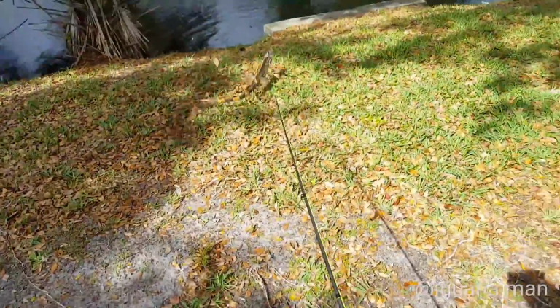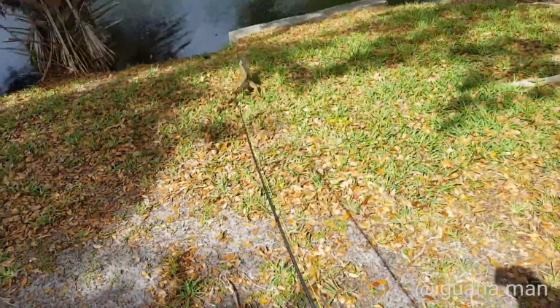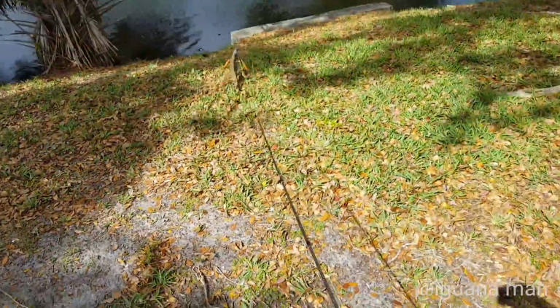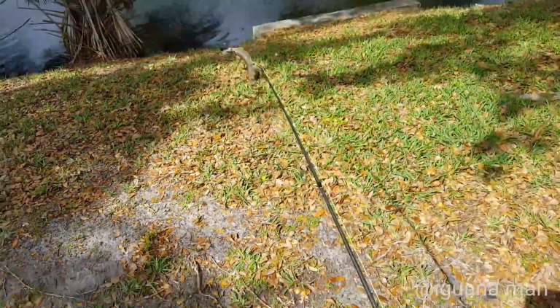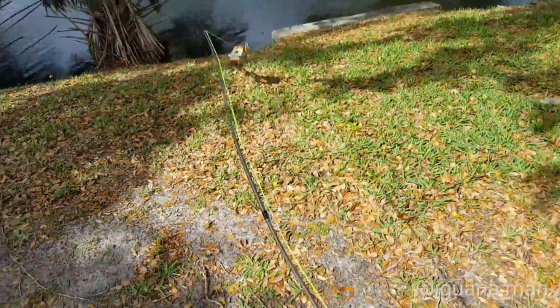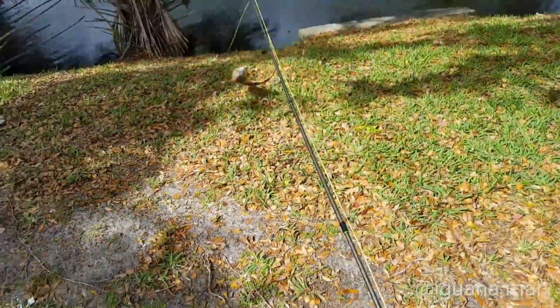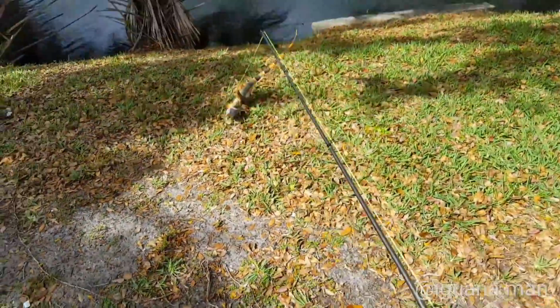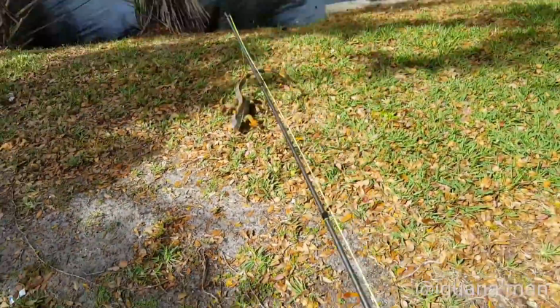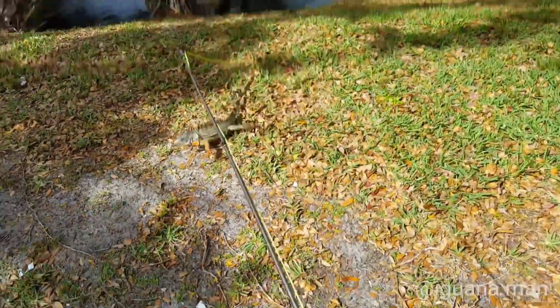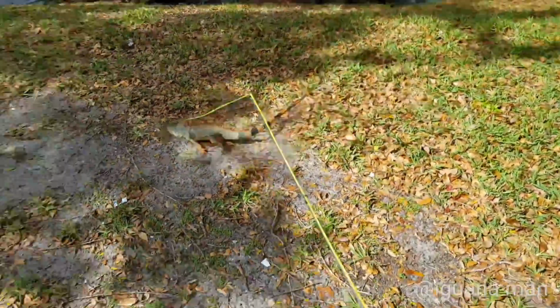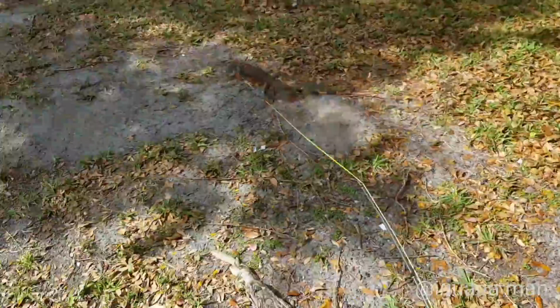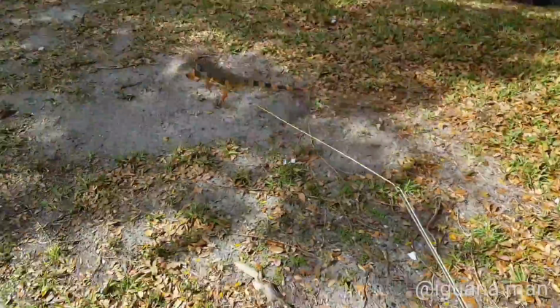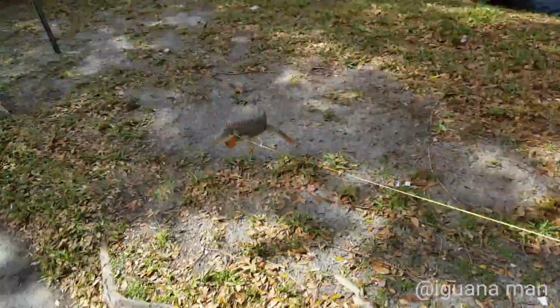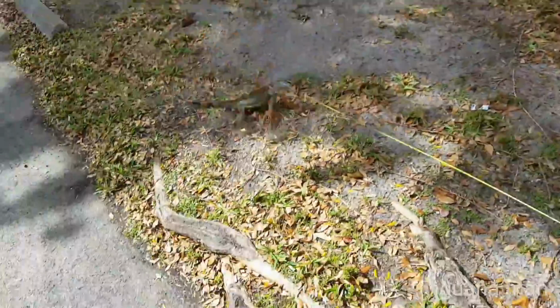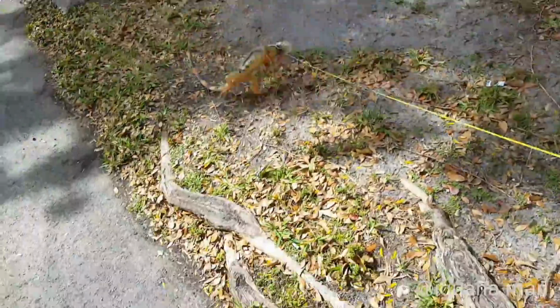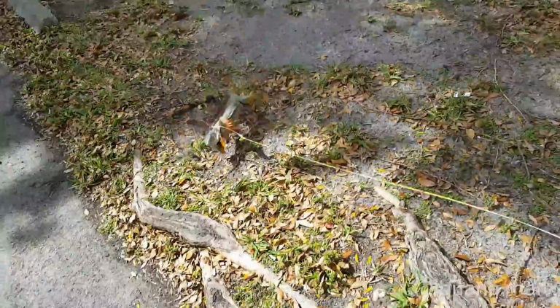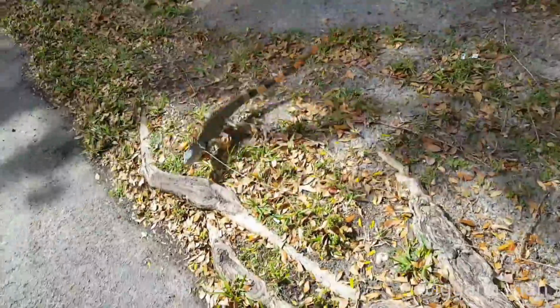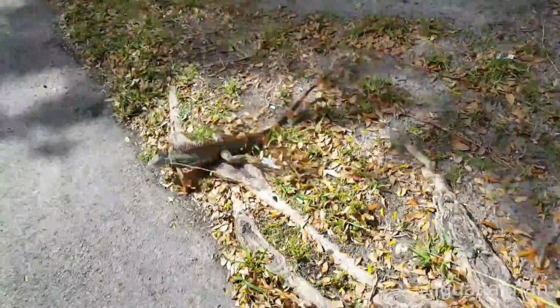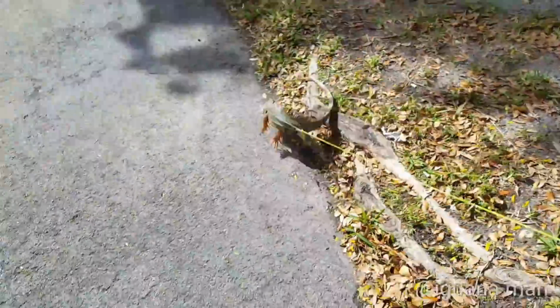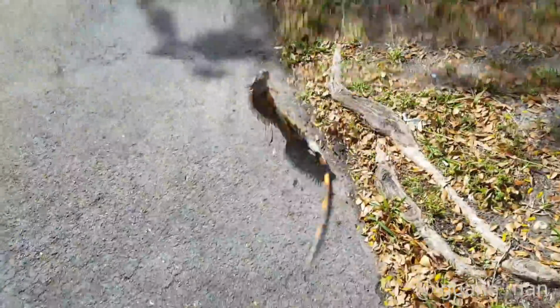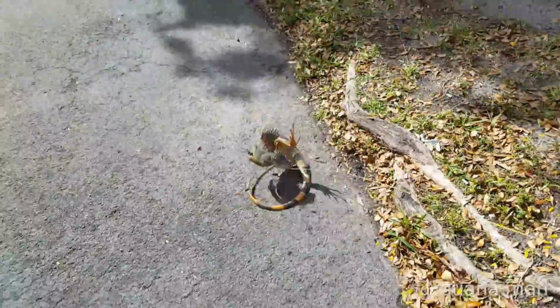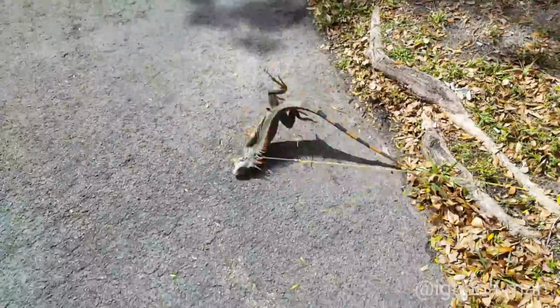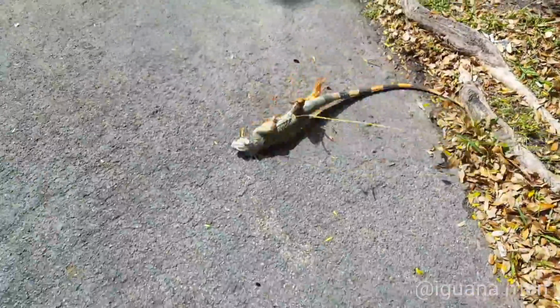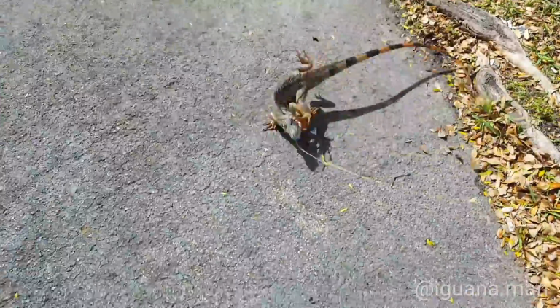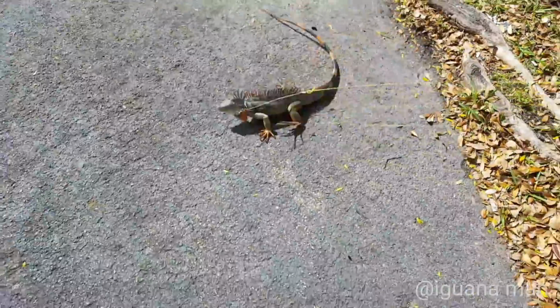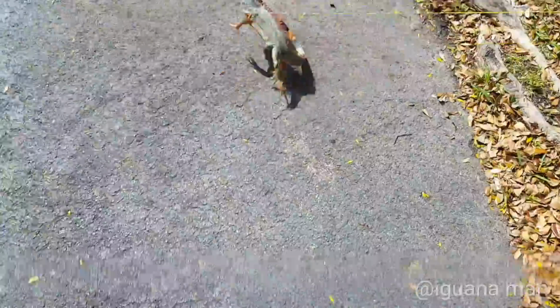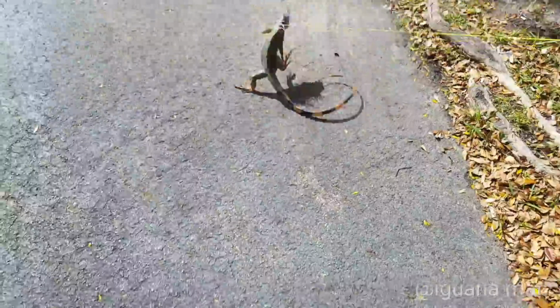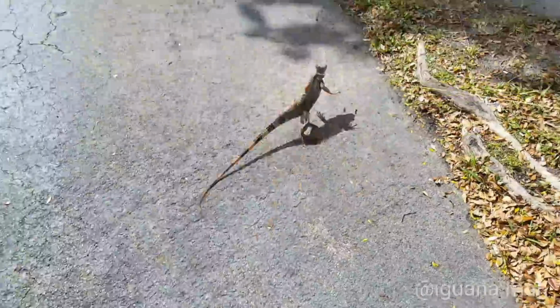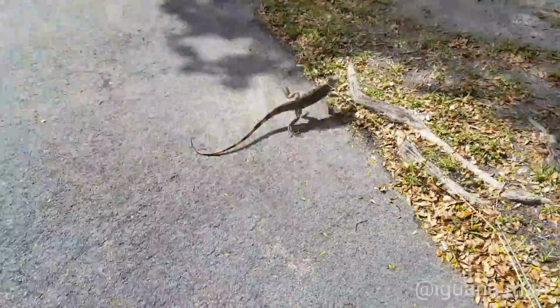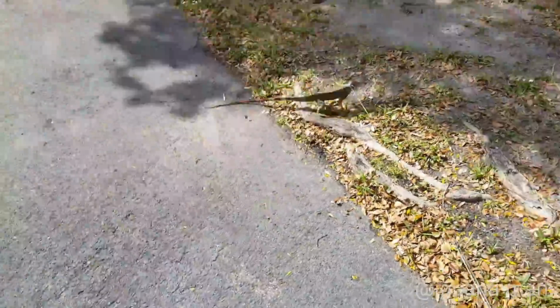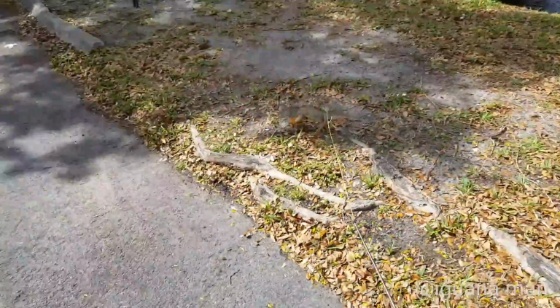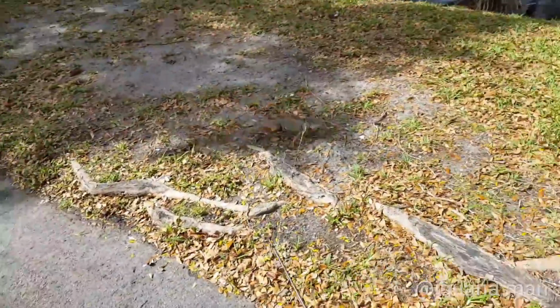He's ready to ride a rodeo — check him out! Young bull iguana right here. Let him fight it out.